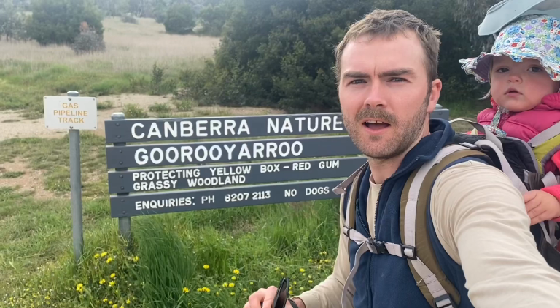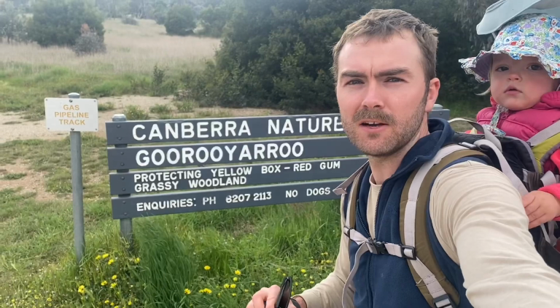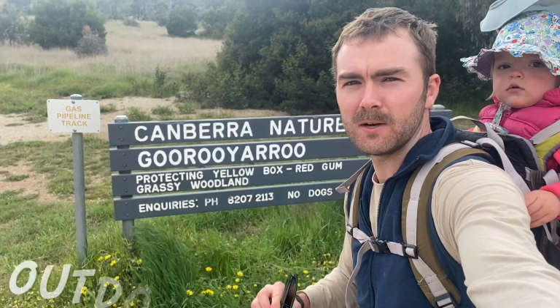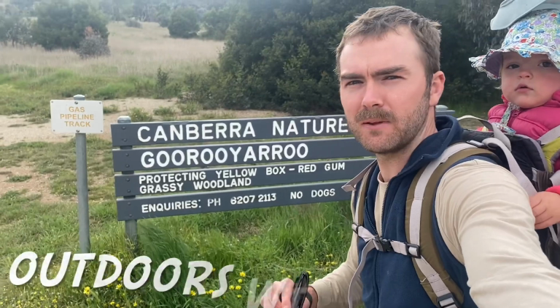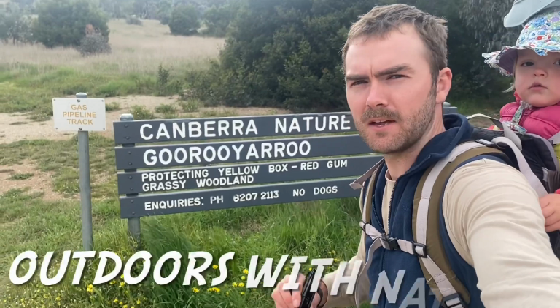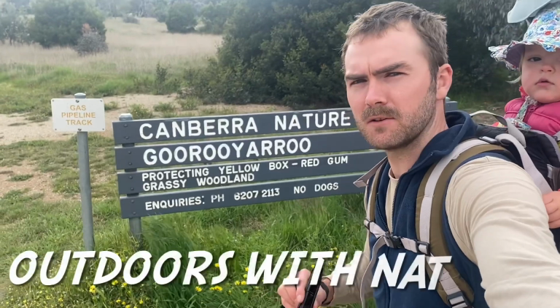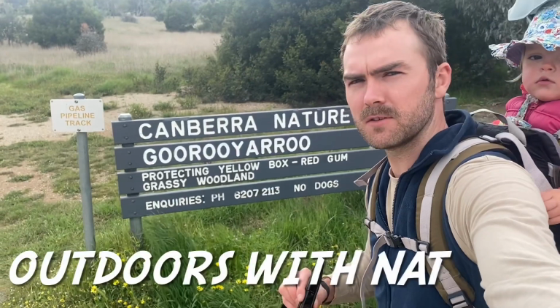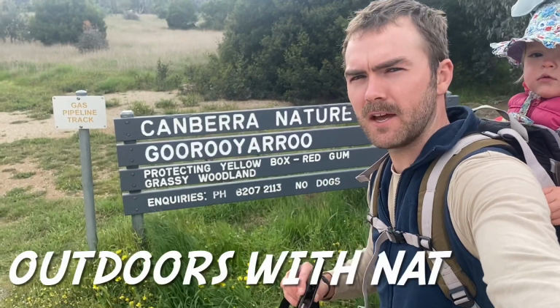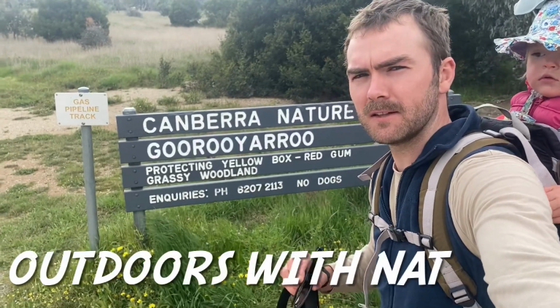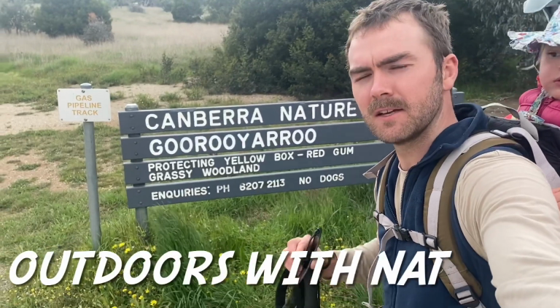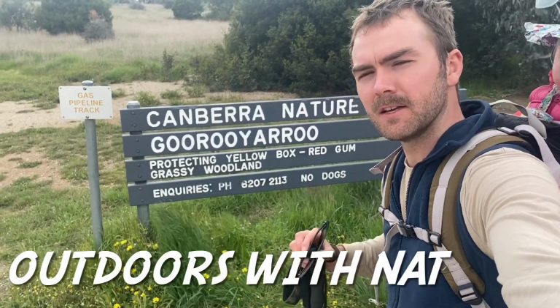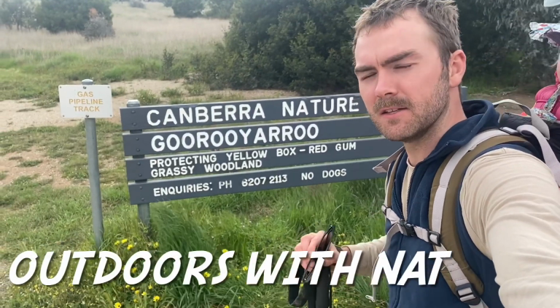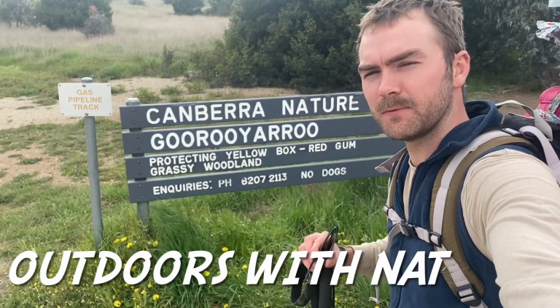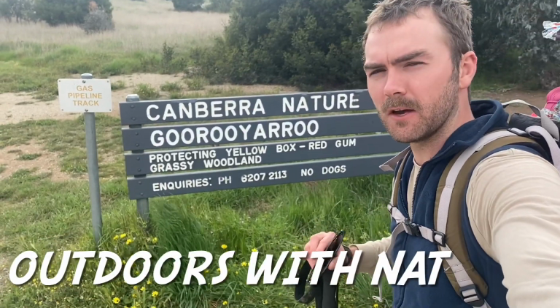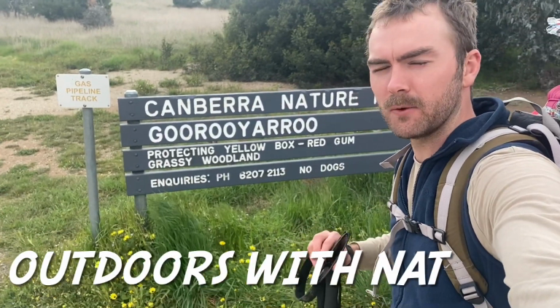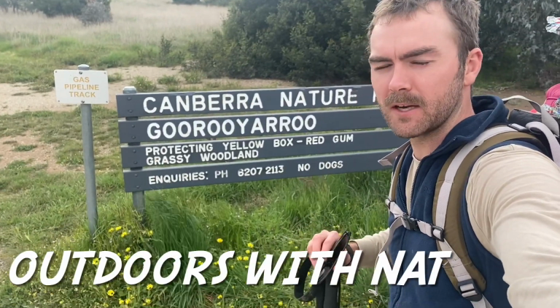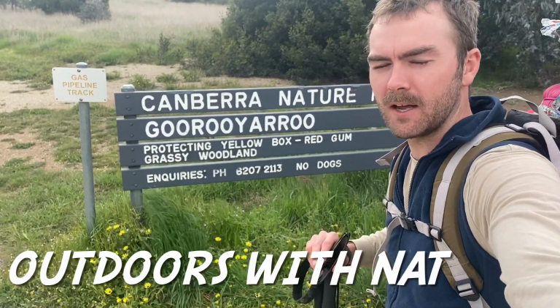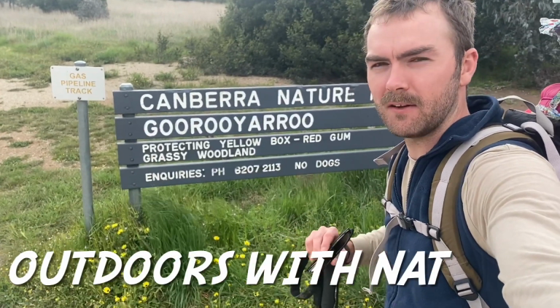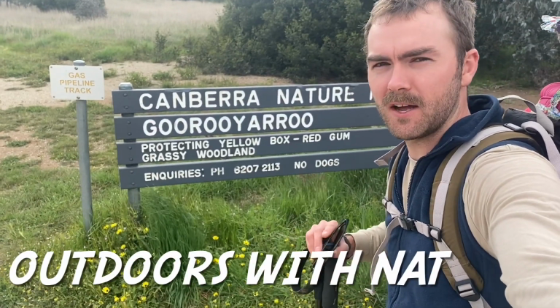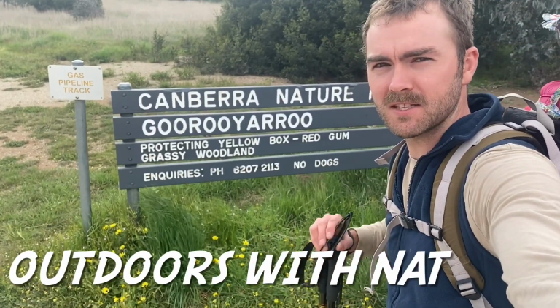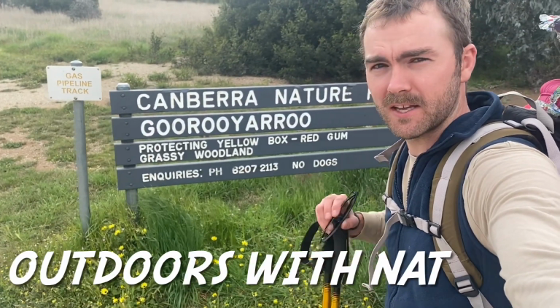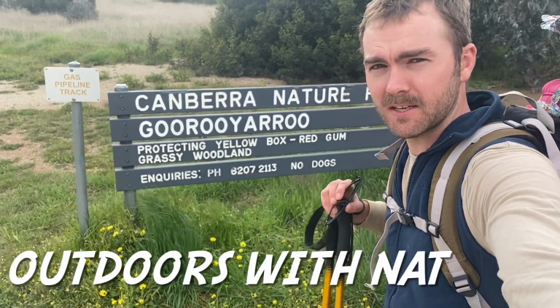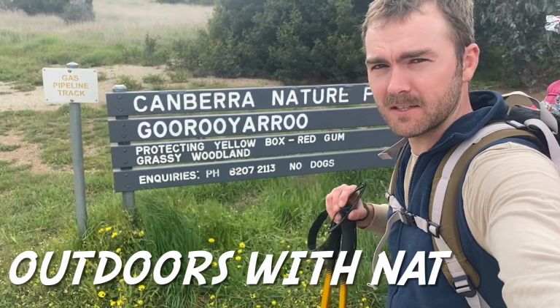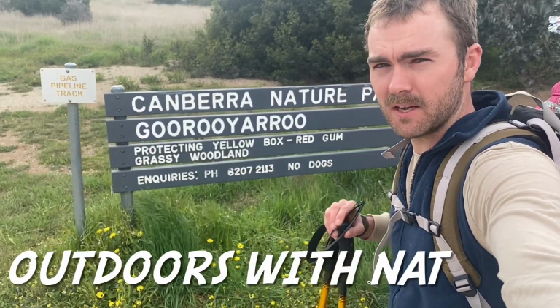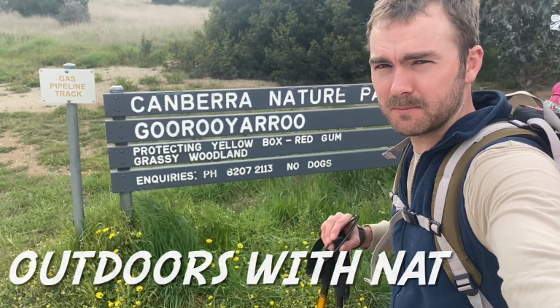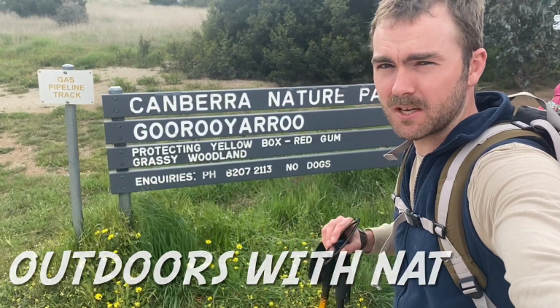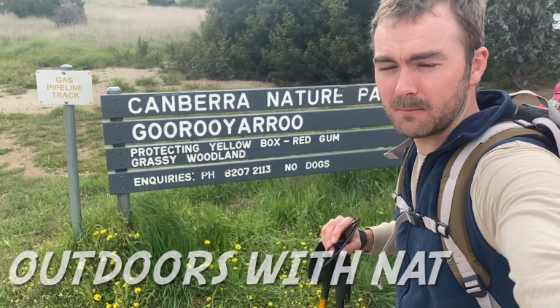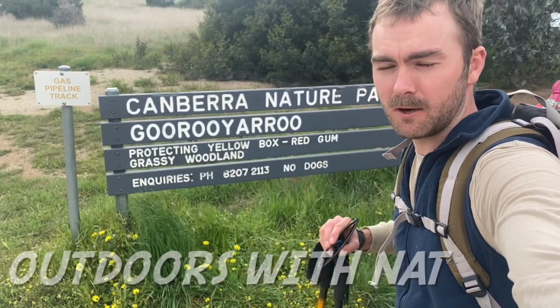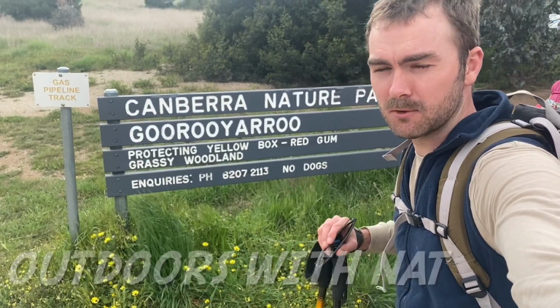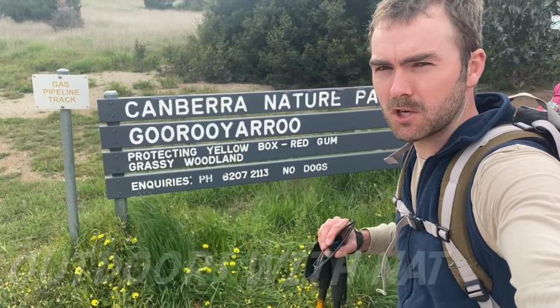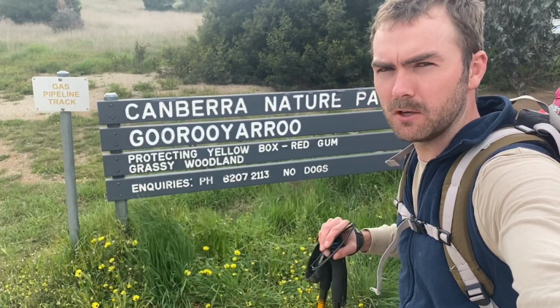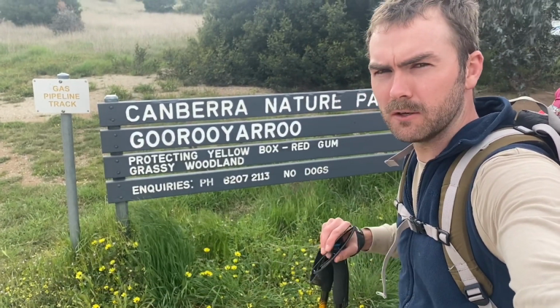Hello and welcome to Outdoors with Nat. In this video we're going to have our second attempt up Old Joe Hill.